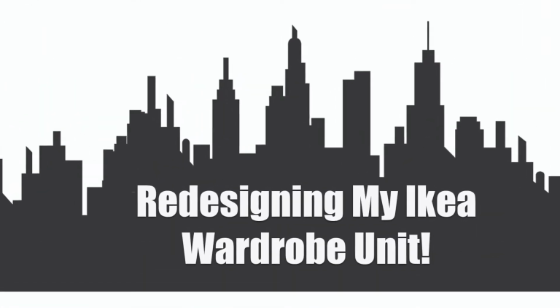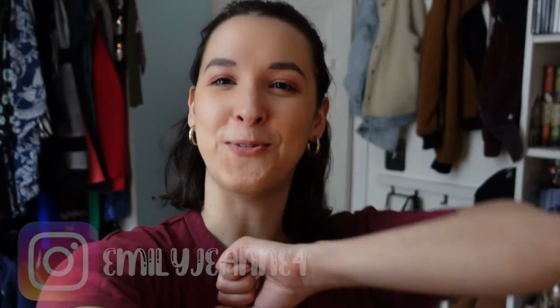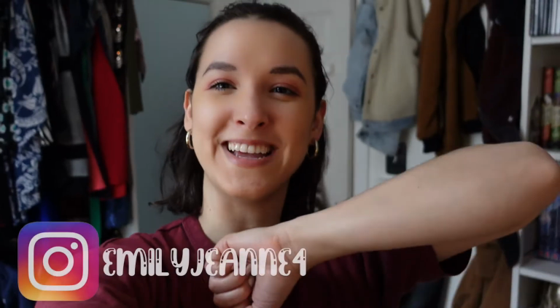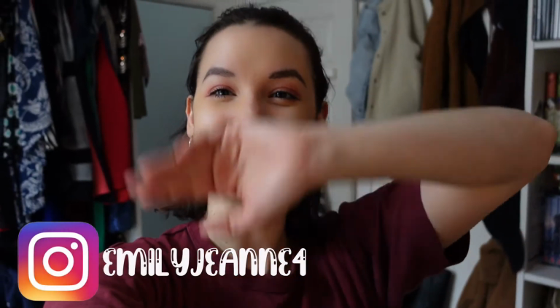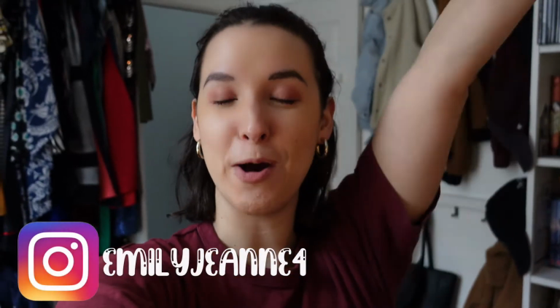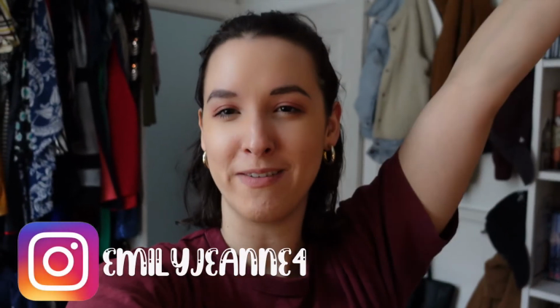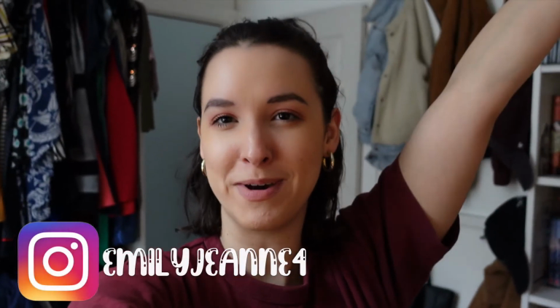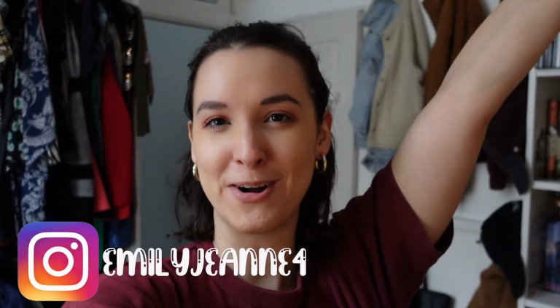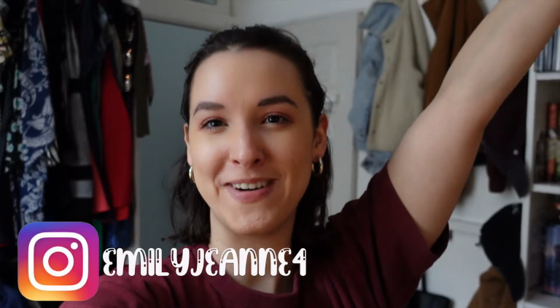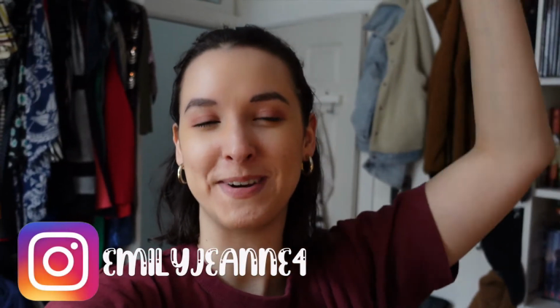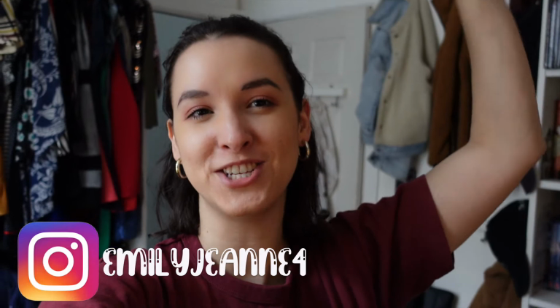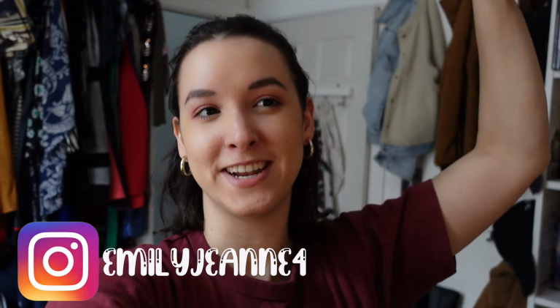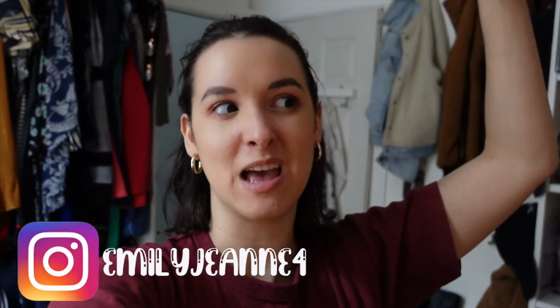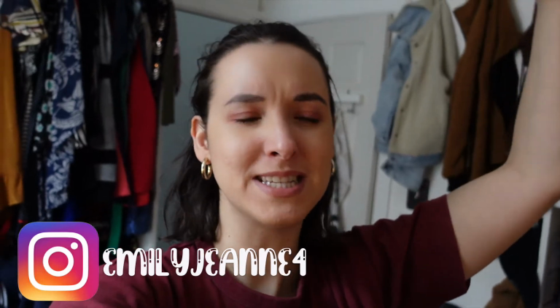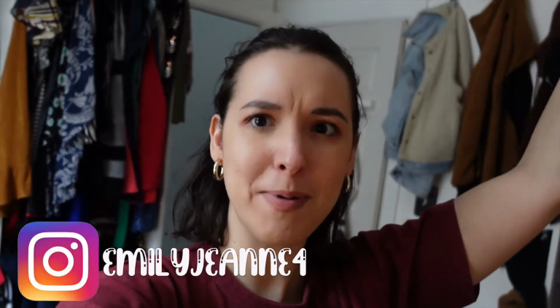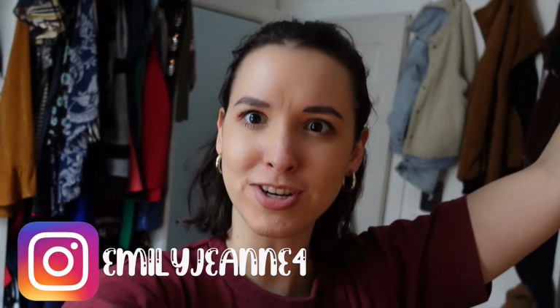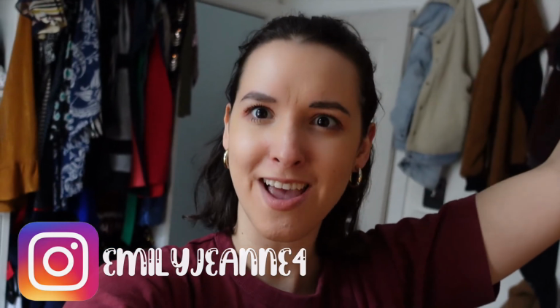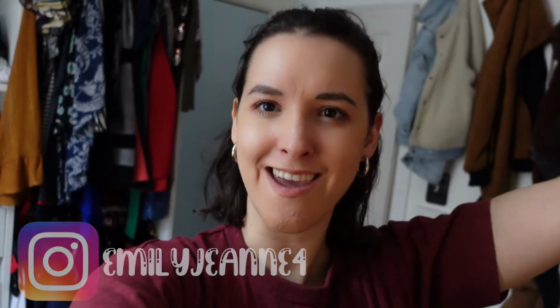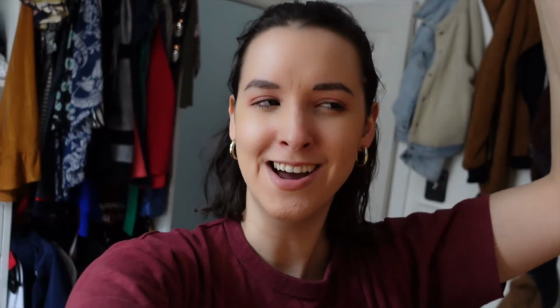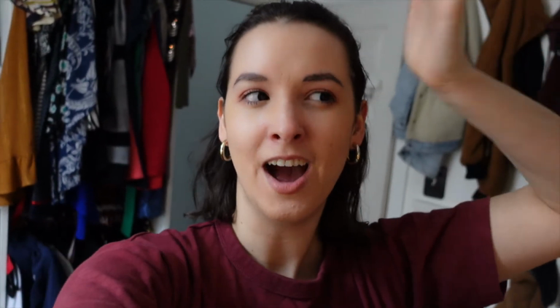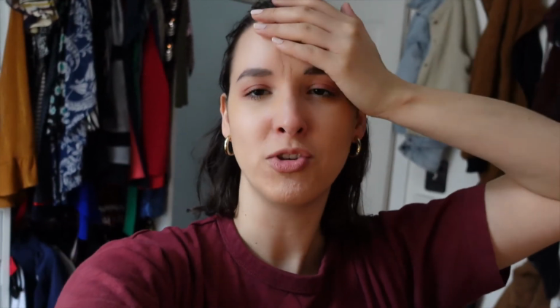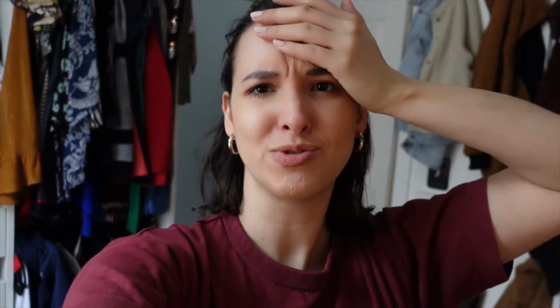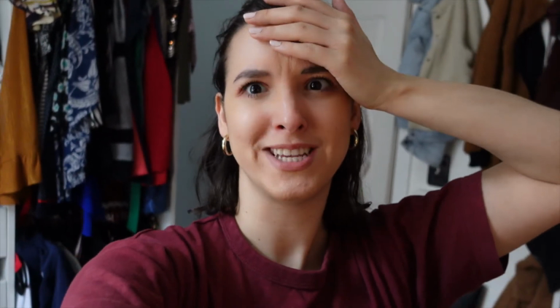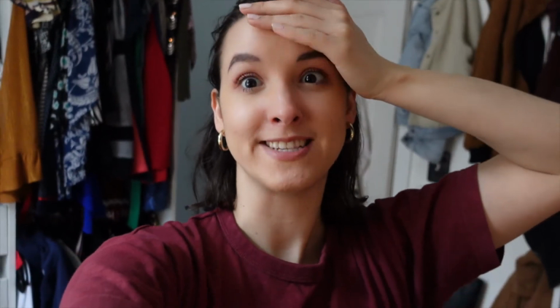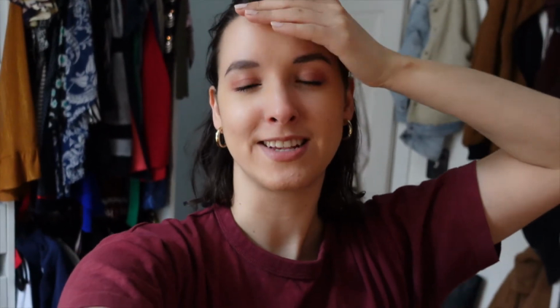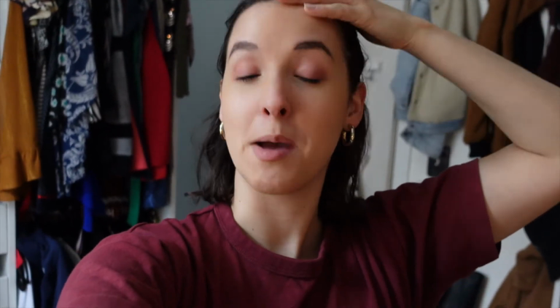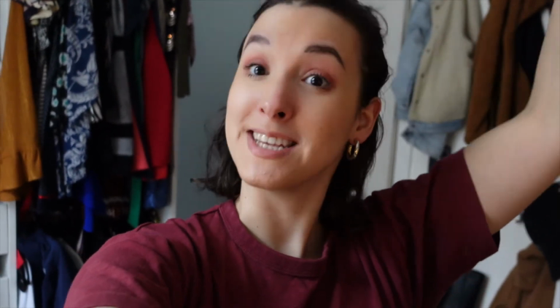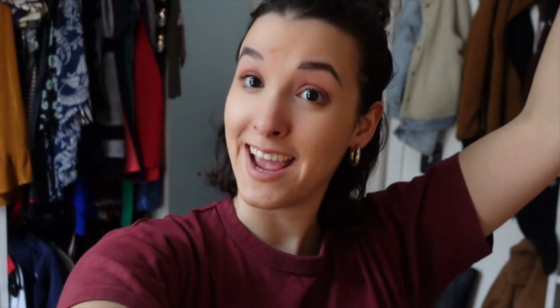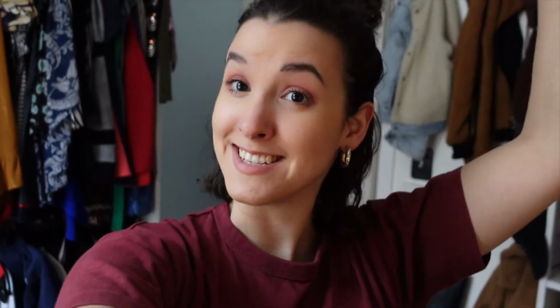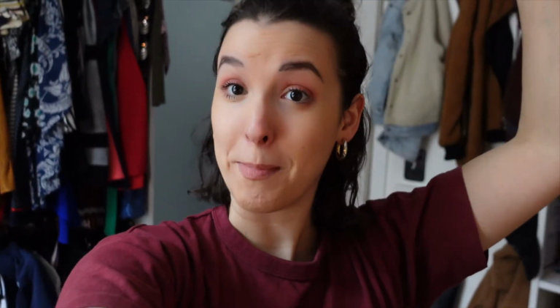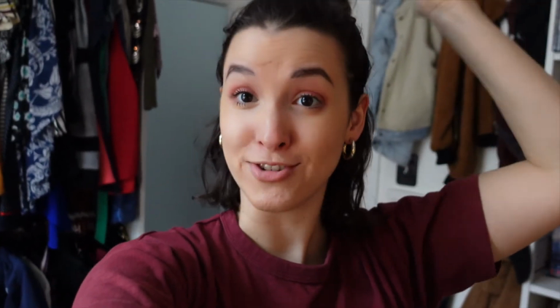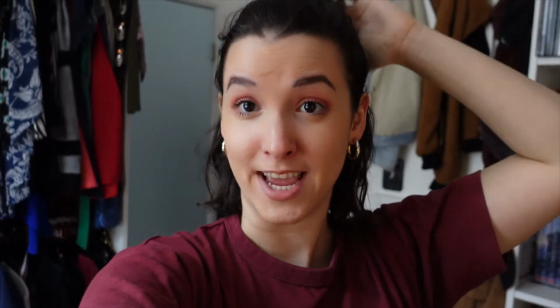What is up everybody? Welcome back to my channel. Happy St. Patrick's Day! You guys will be seeing this the next day but today is St. Patrick's Day.